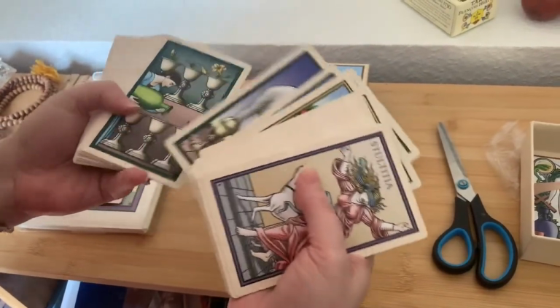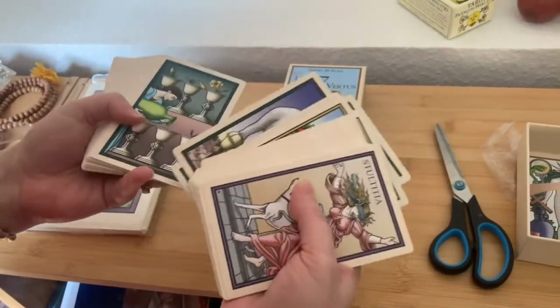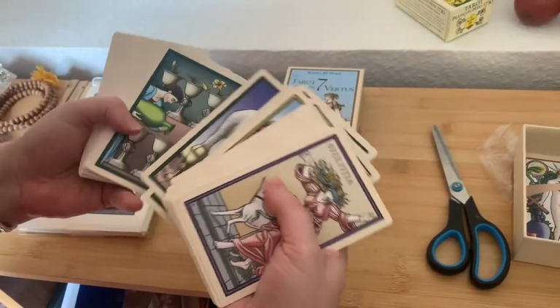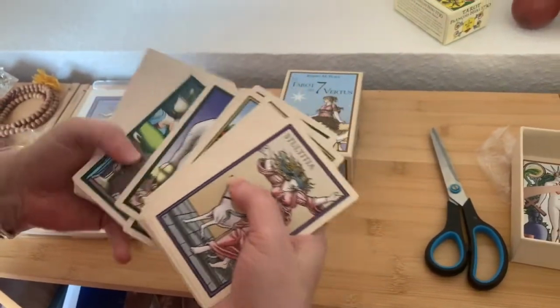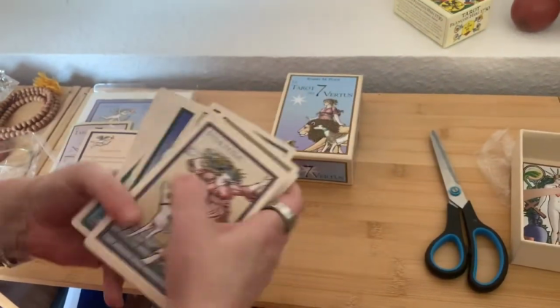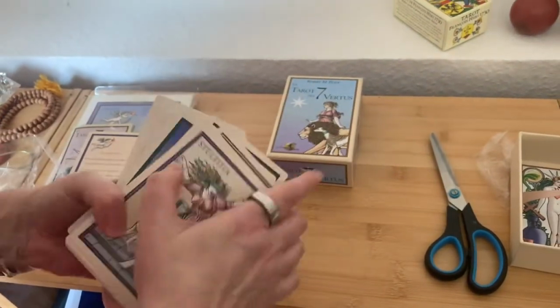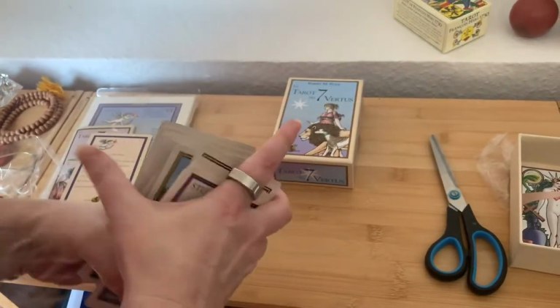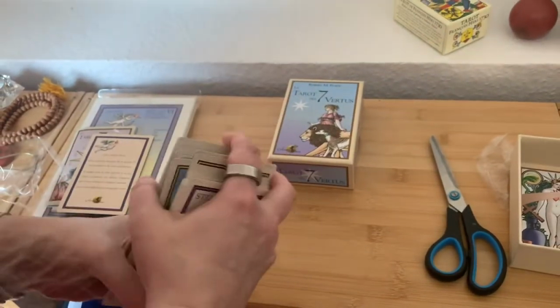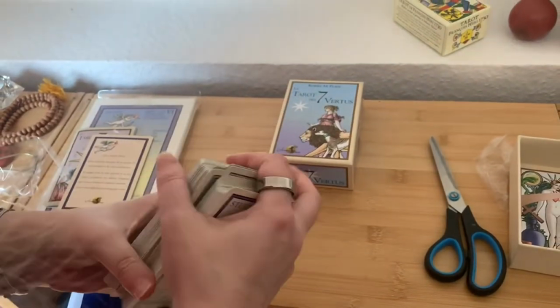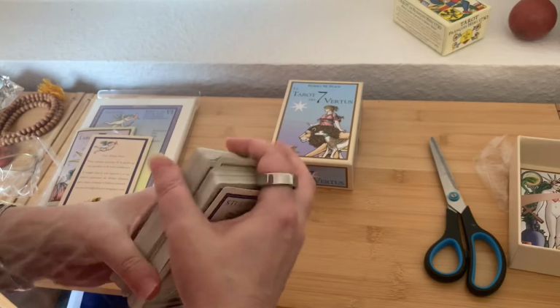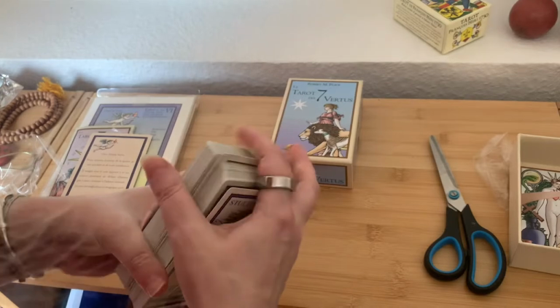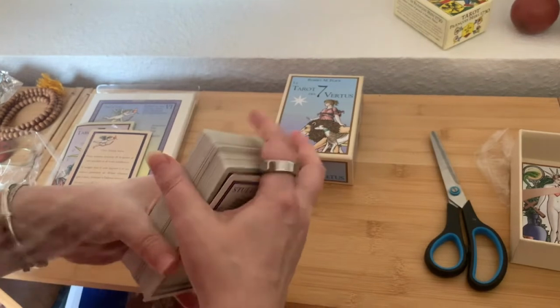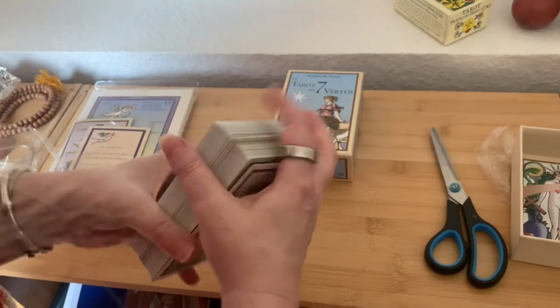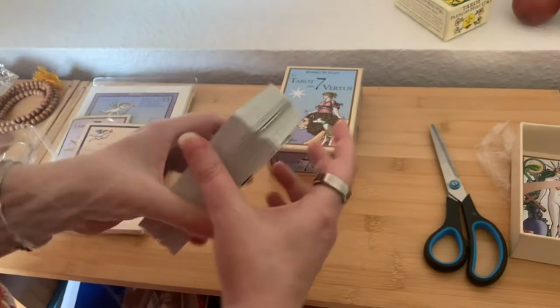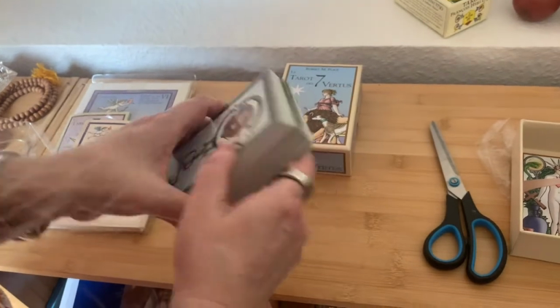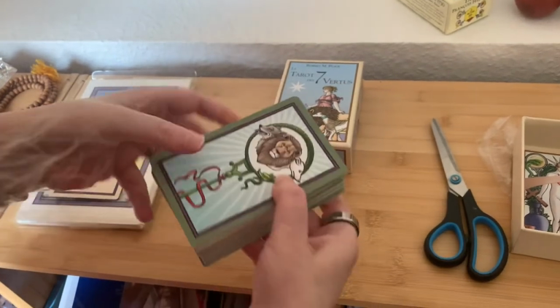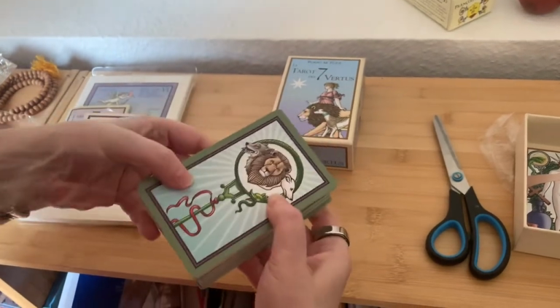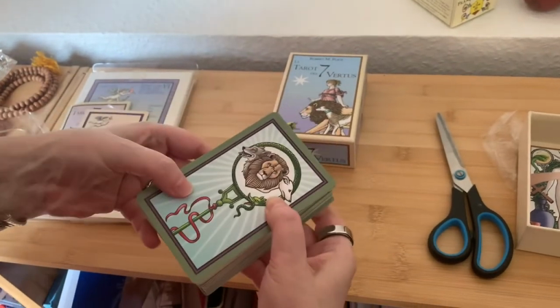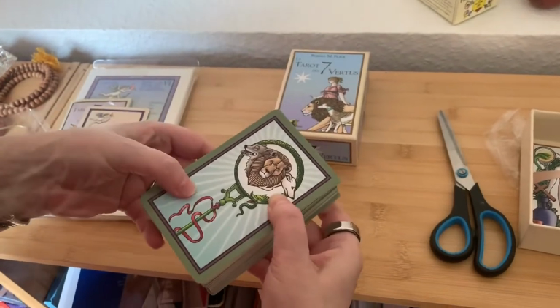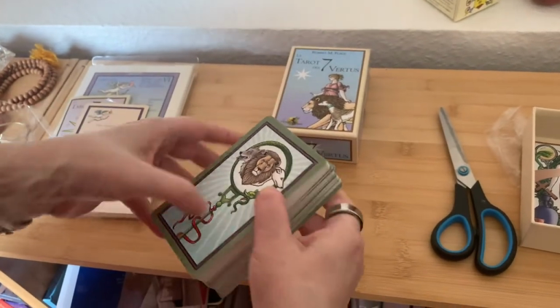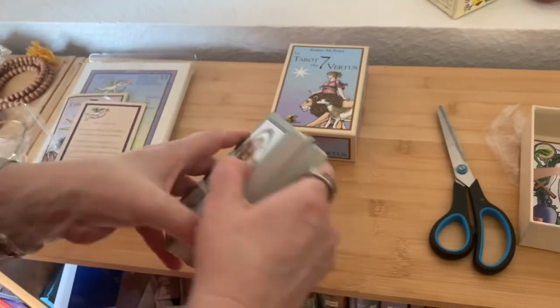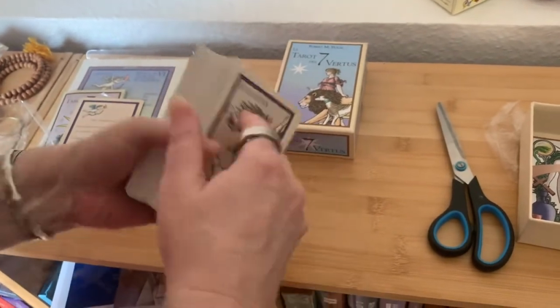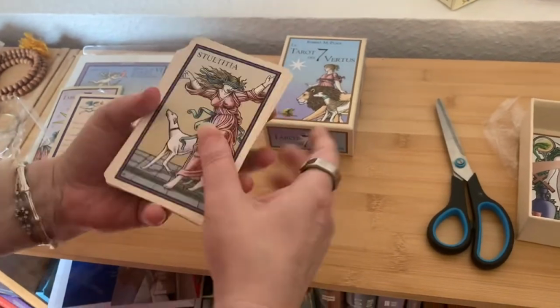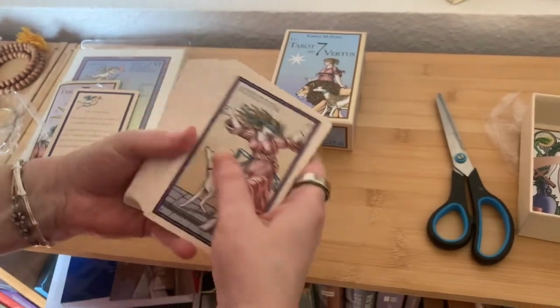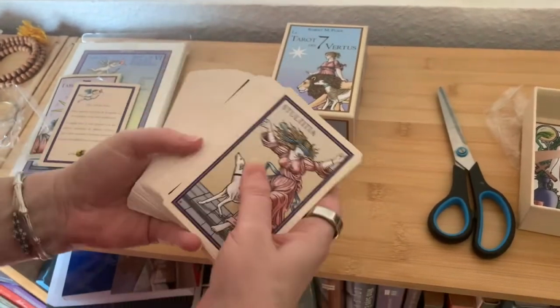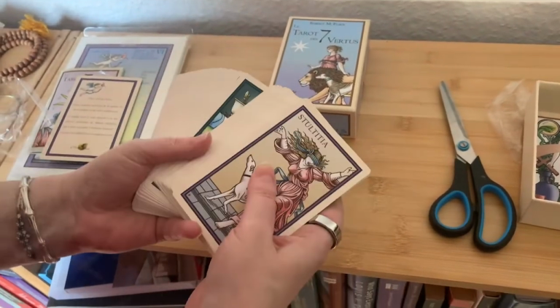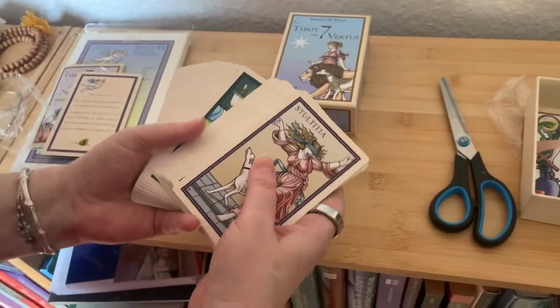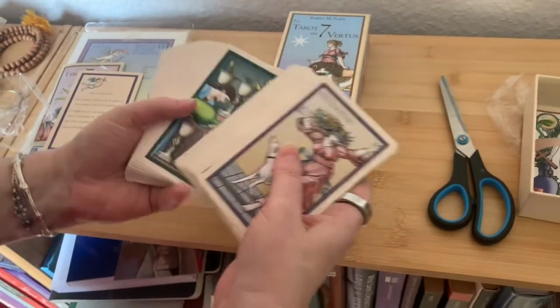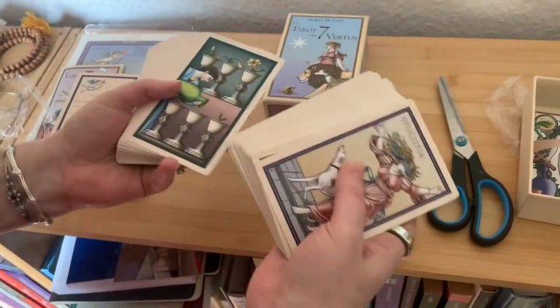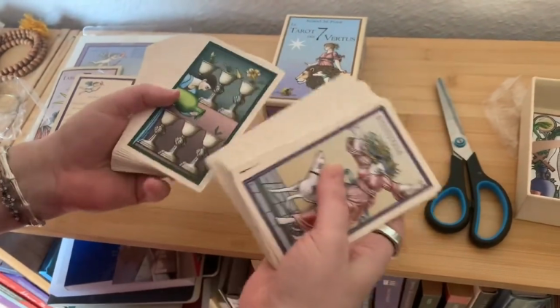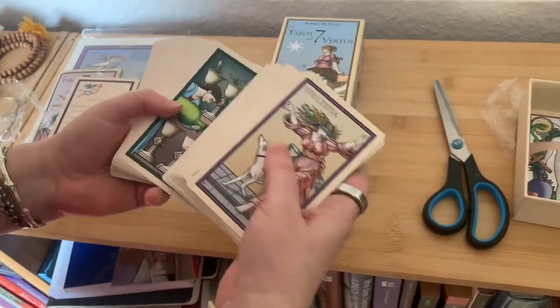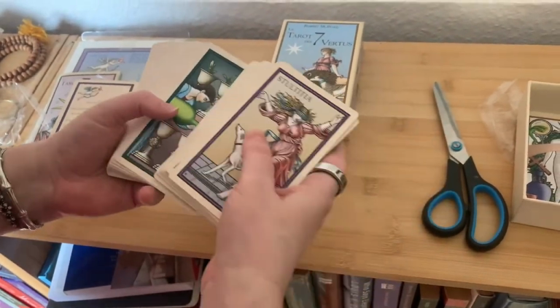This deck was only 24 euro. So I really recommend this deck. I hope you like it. Enjoy. Bye.